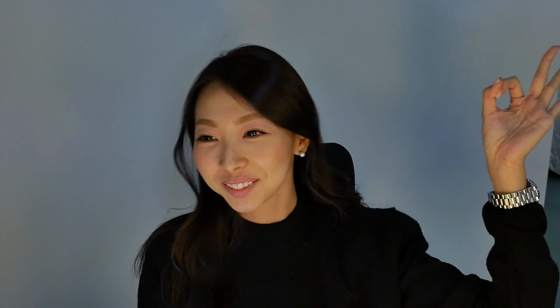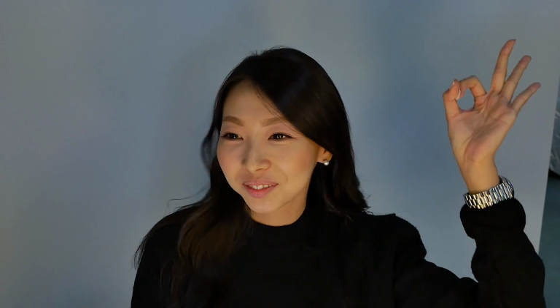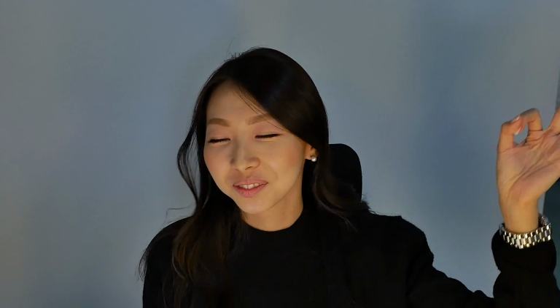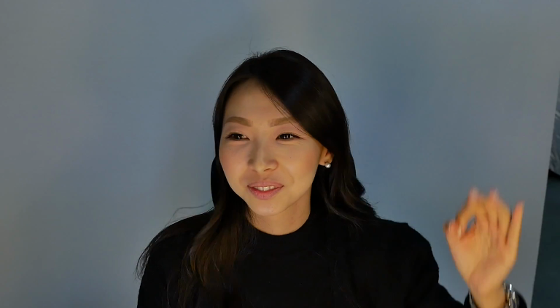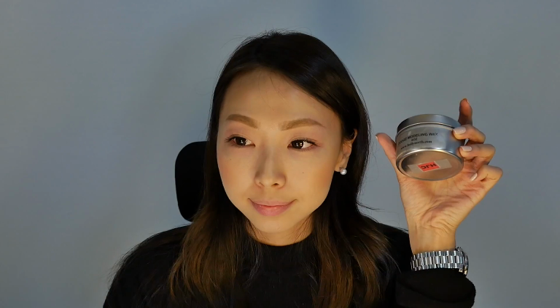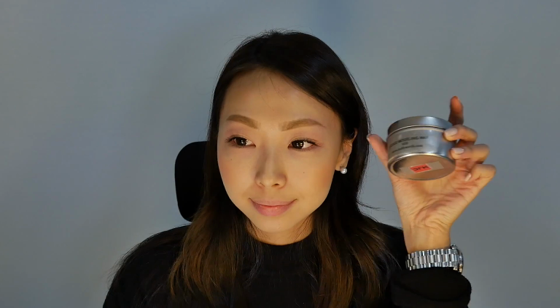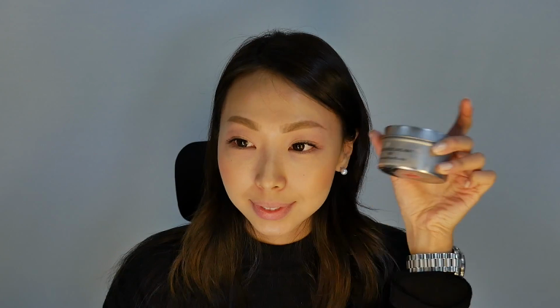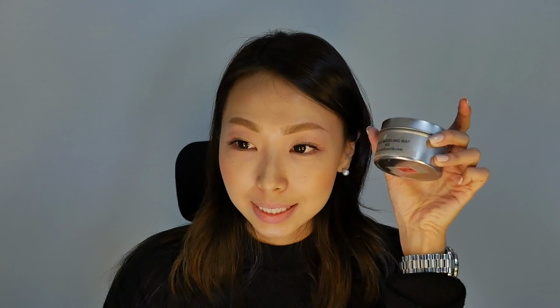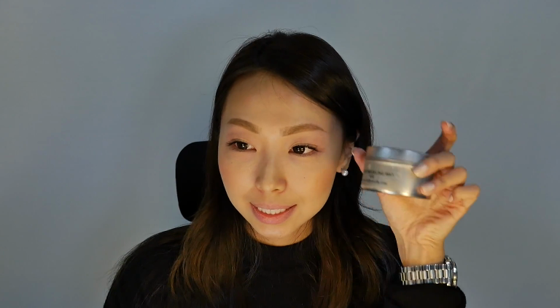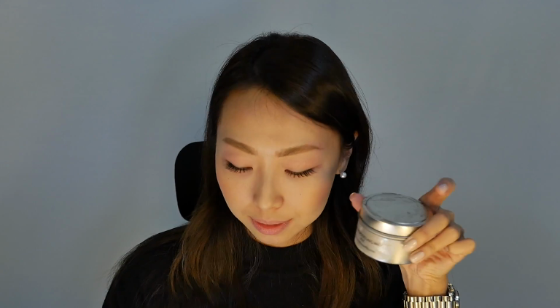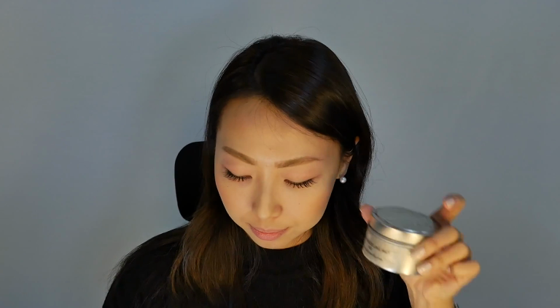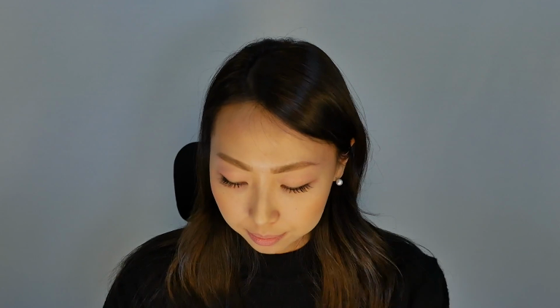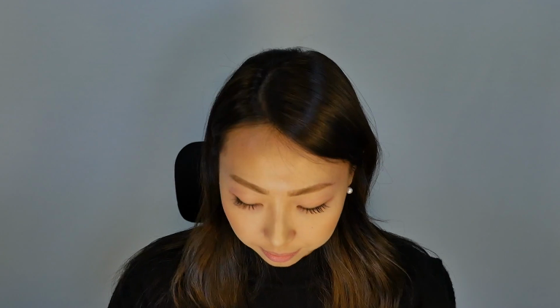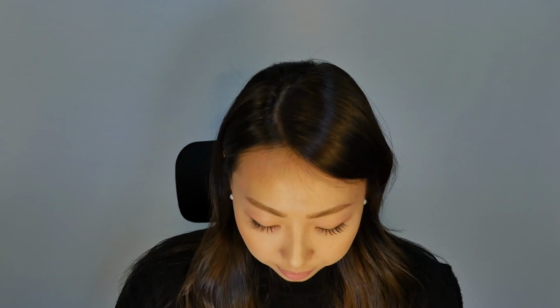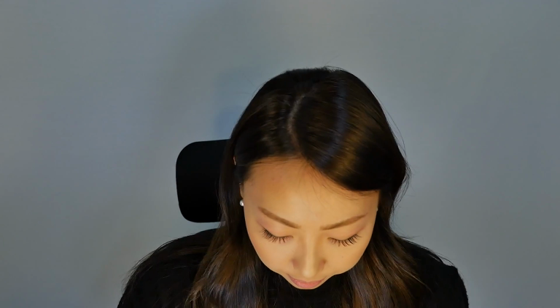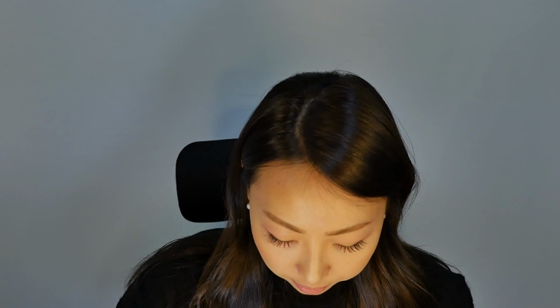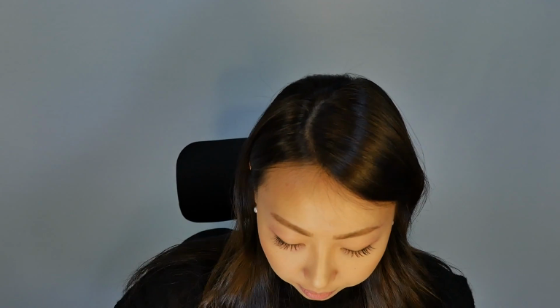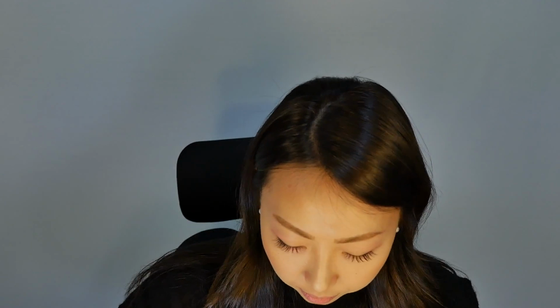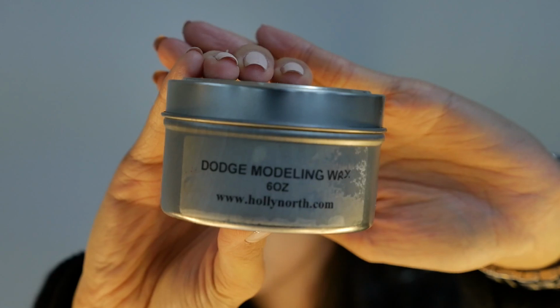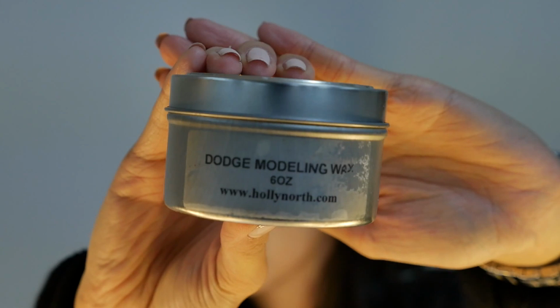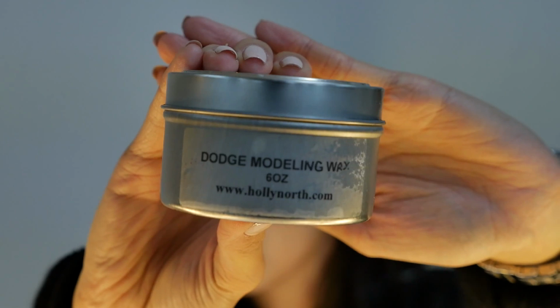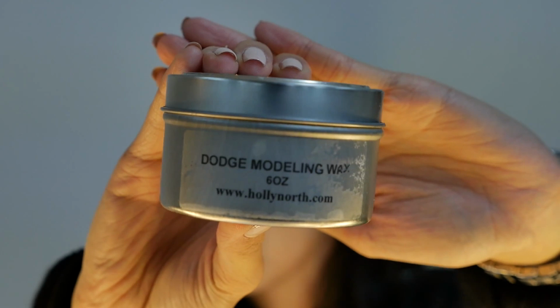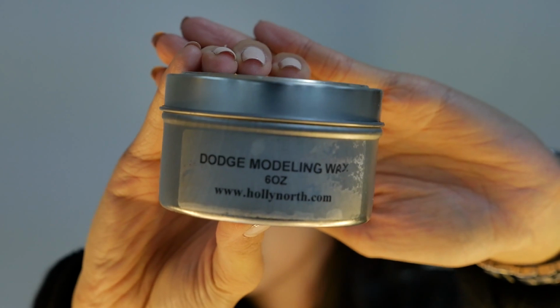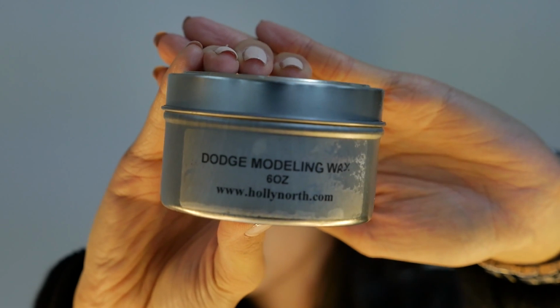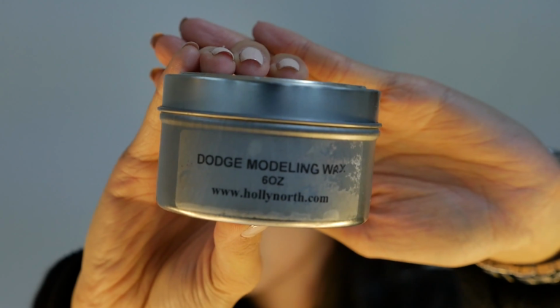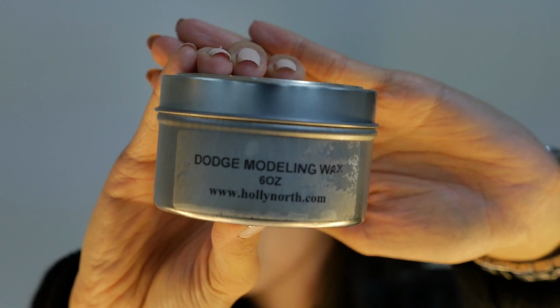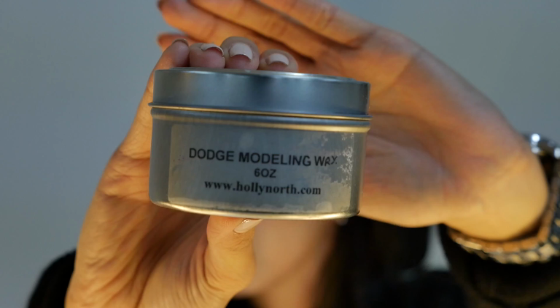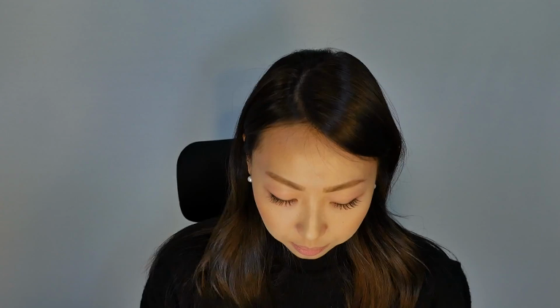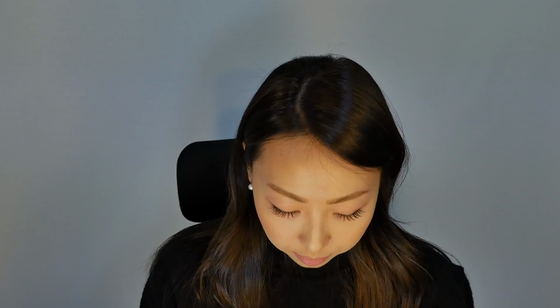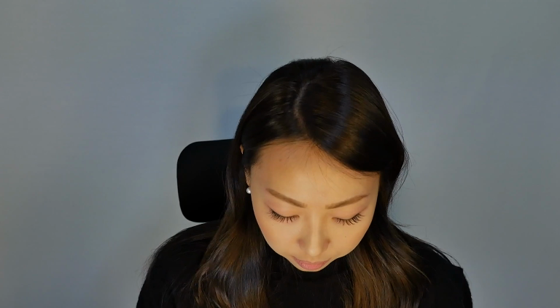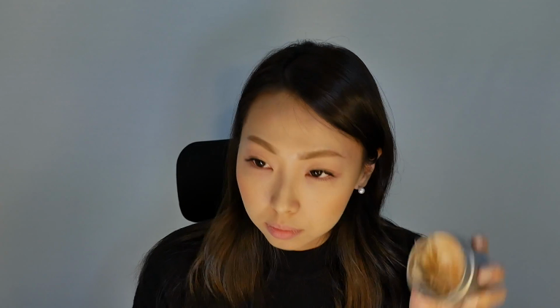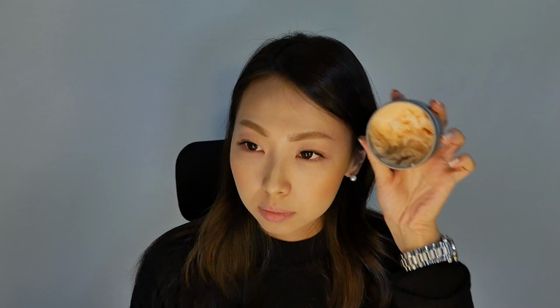Hey guys, let's get started. First, you need a clean canvas to work with. In this case, I'm using my forehead.